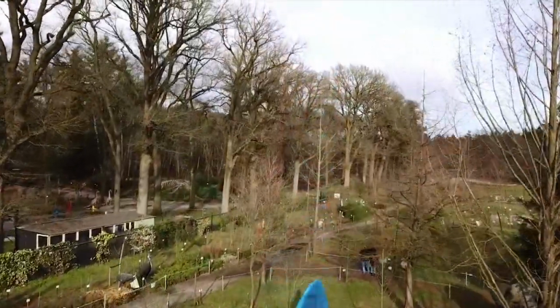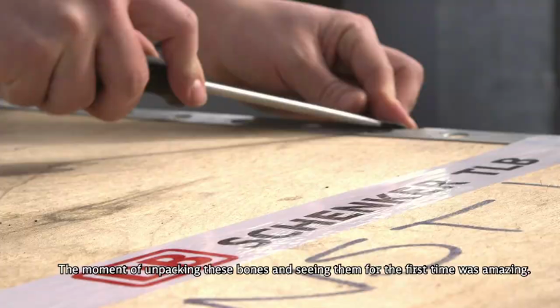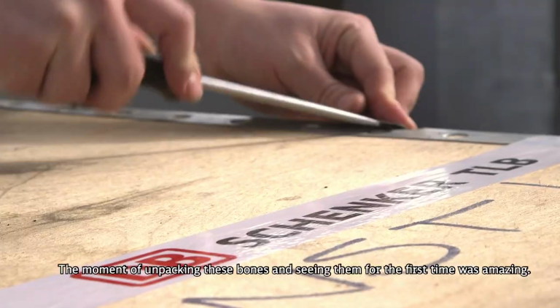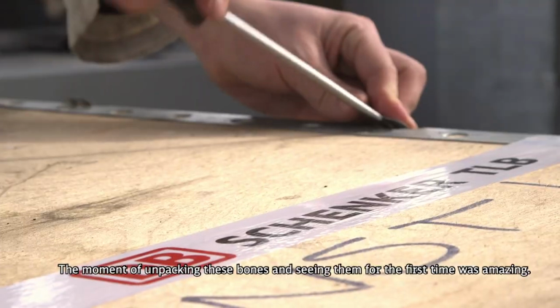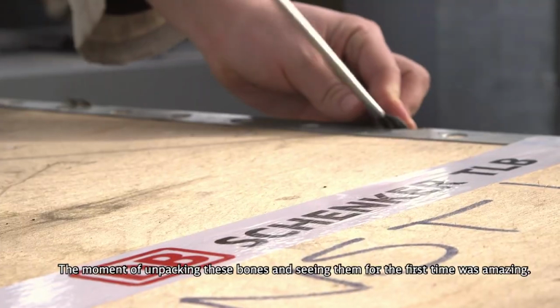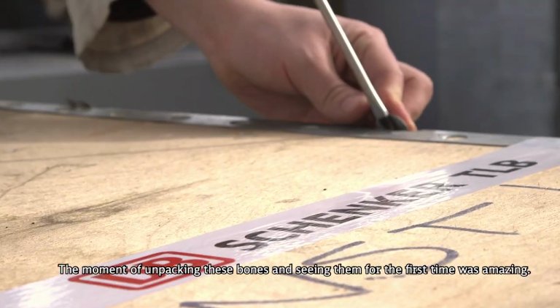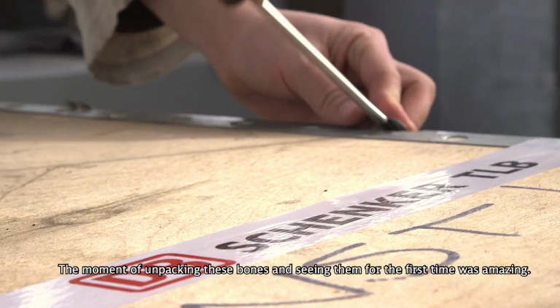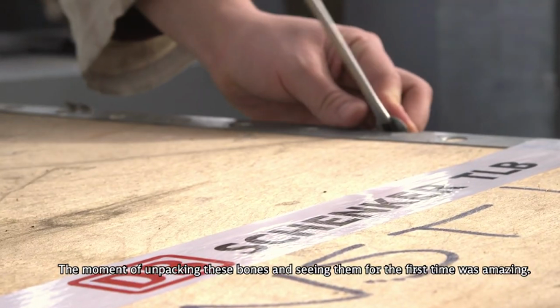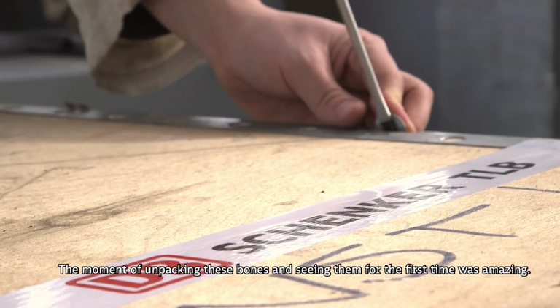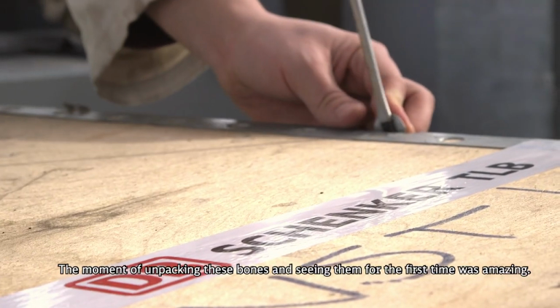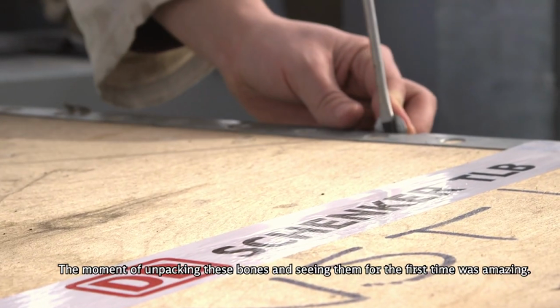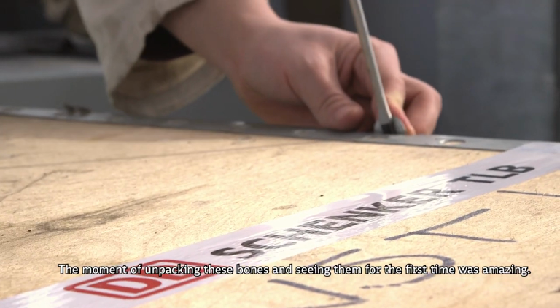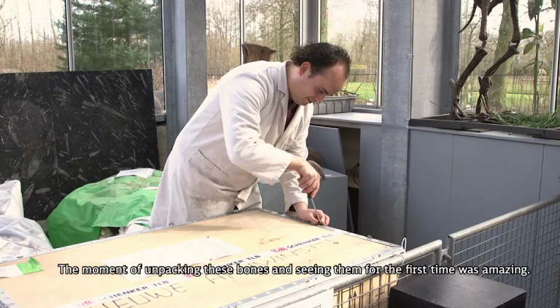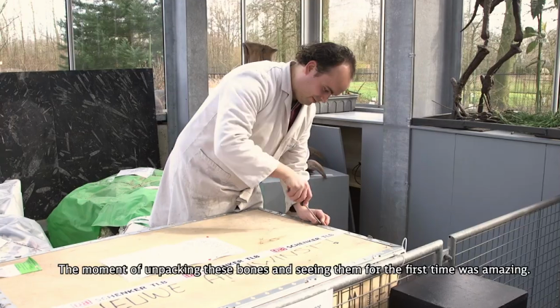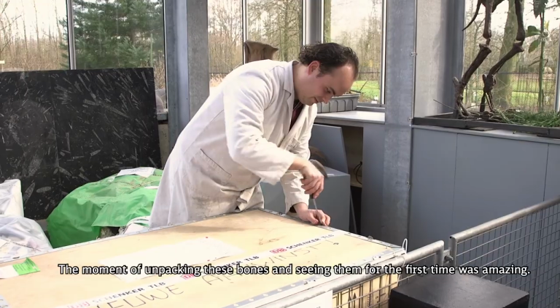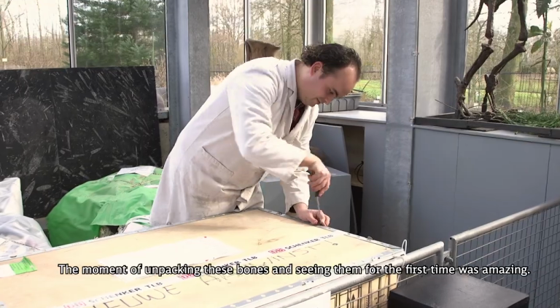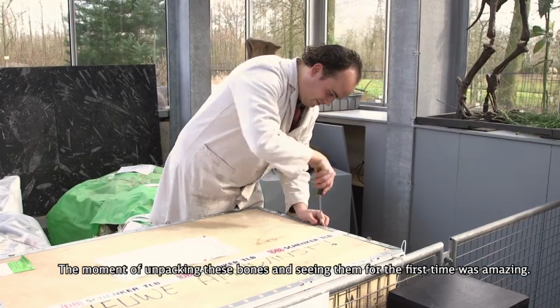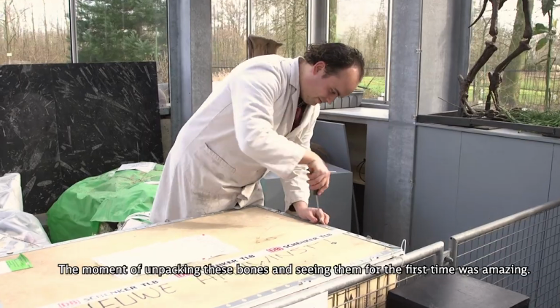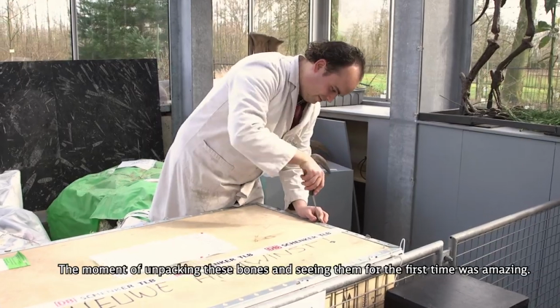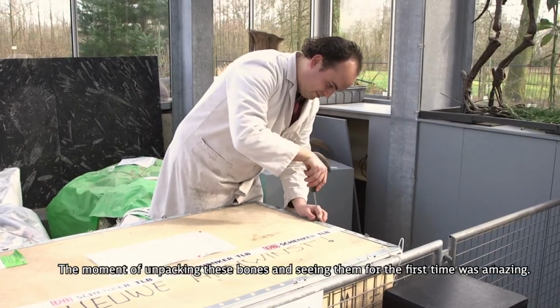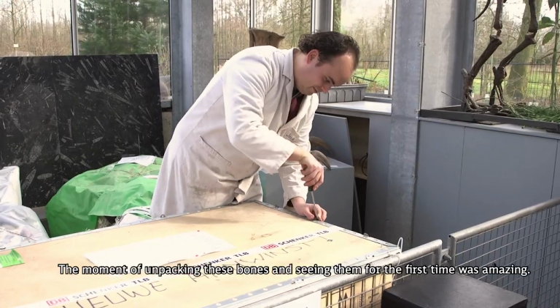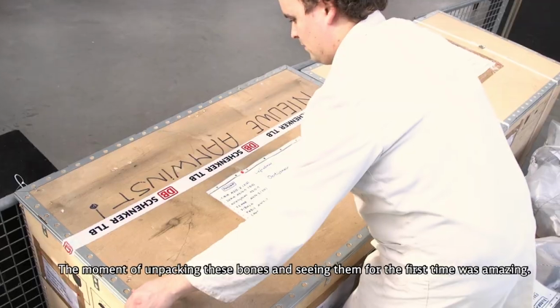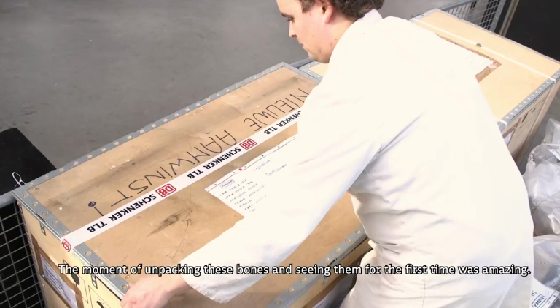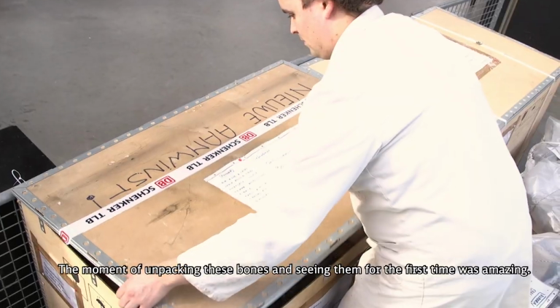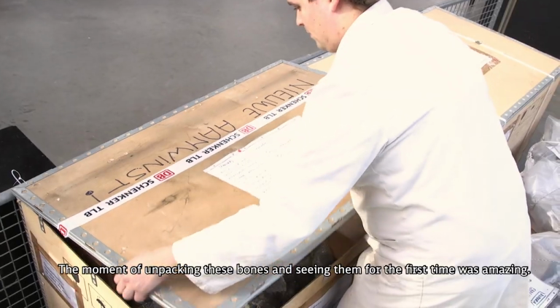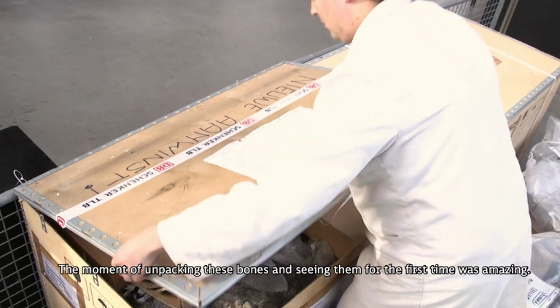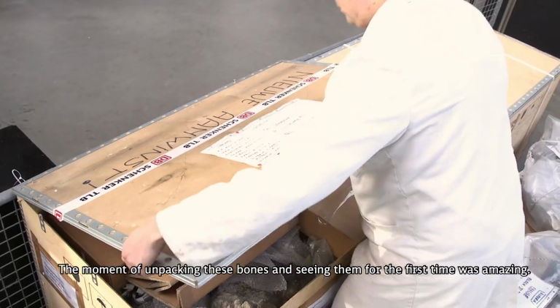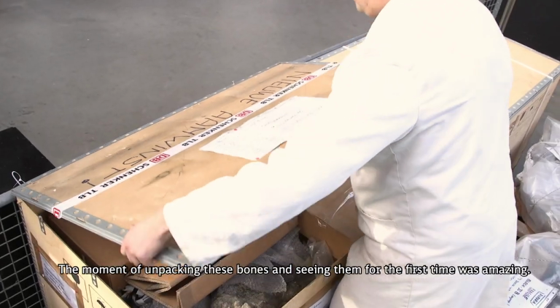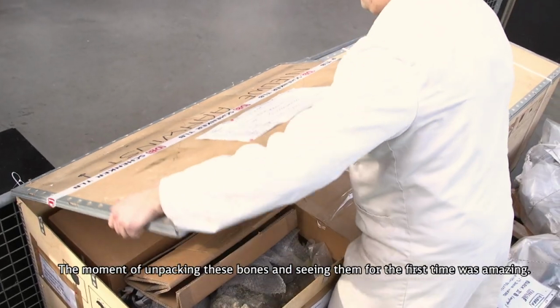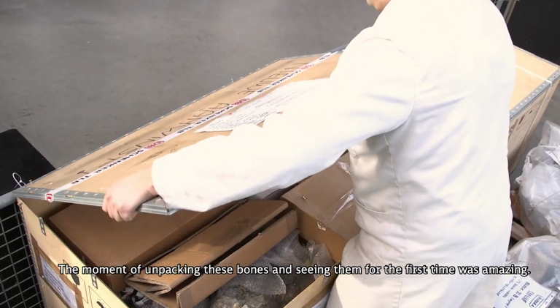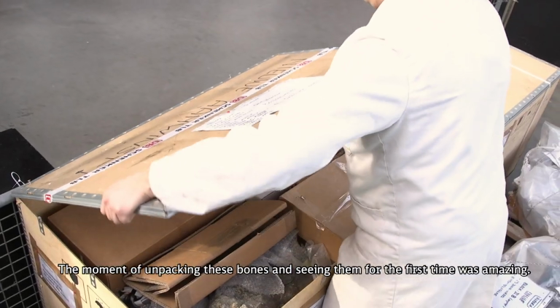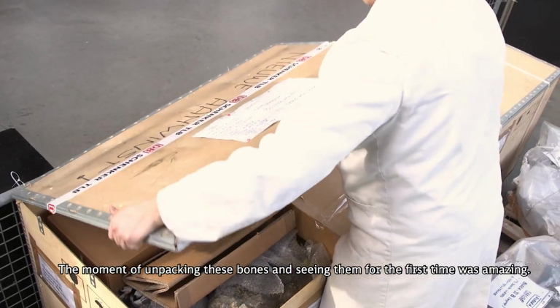A moment of unpacking these bones and seeing them for the first time — that was amazing.